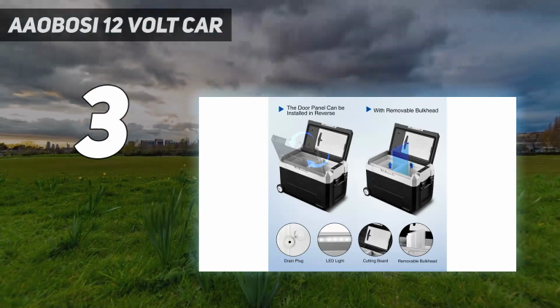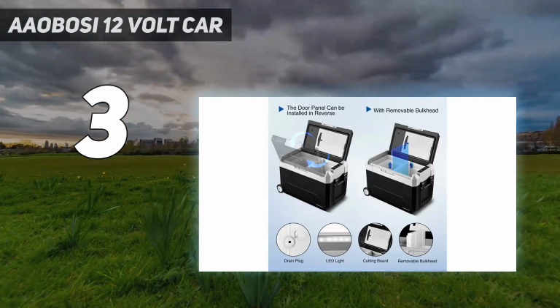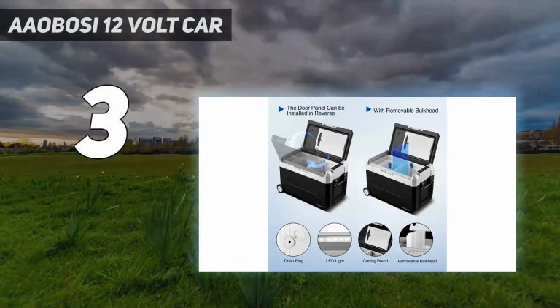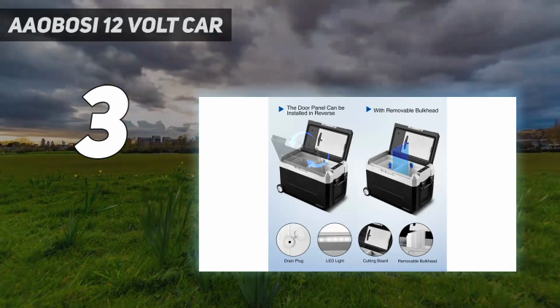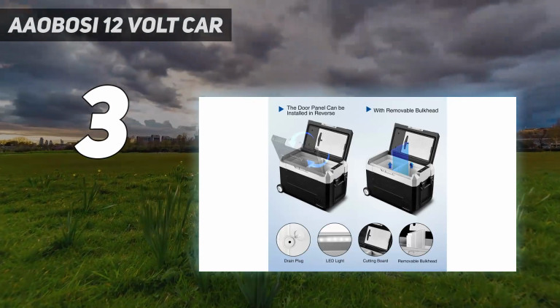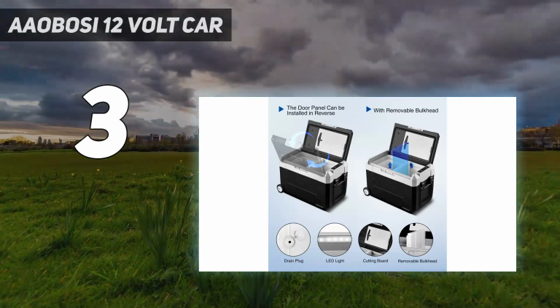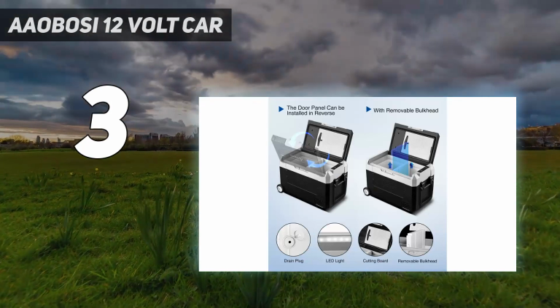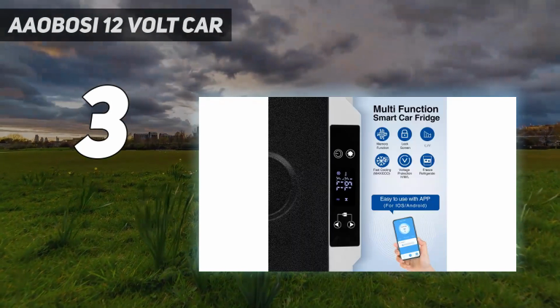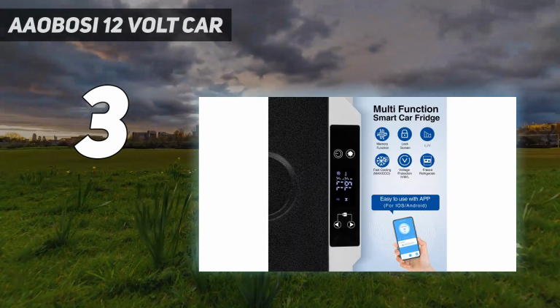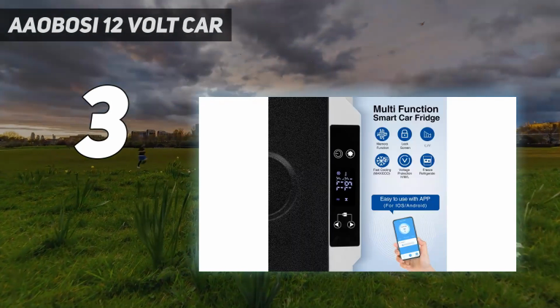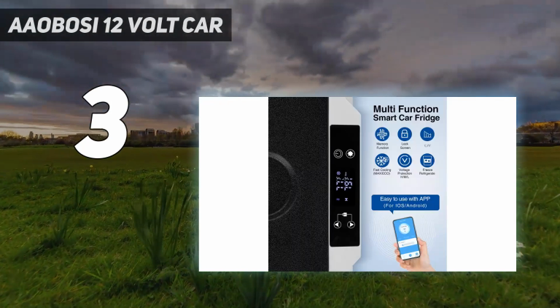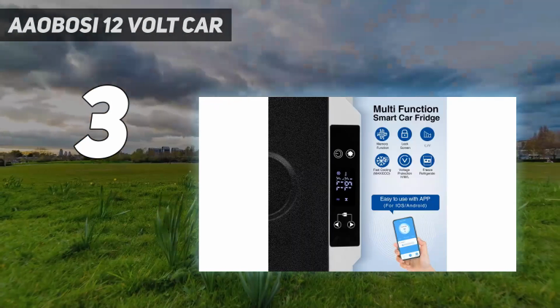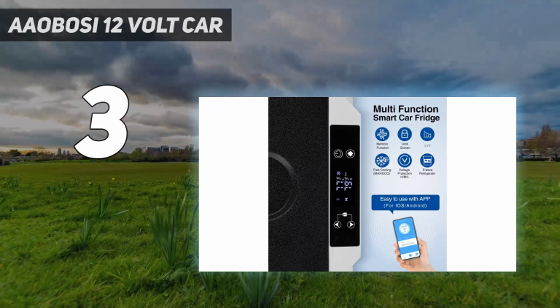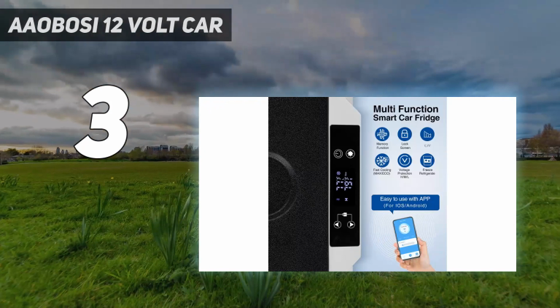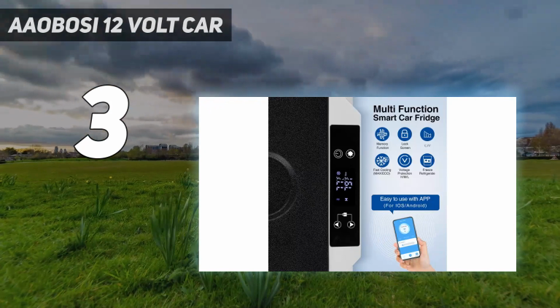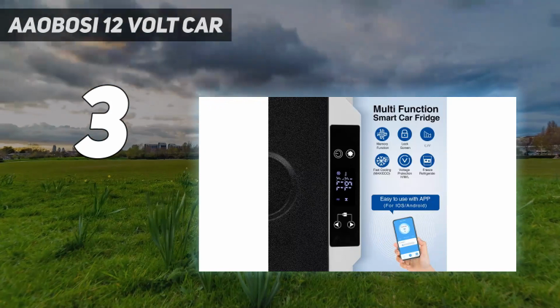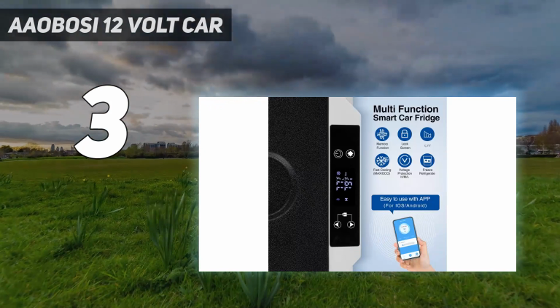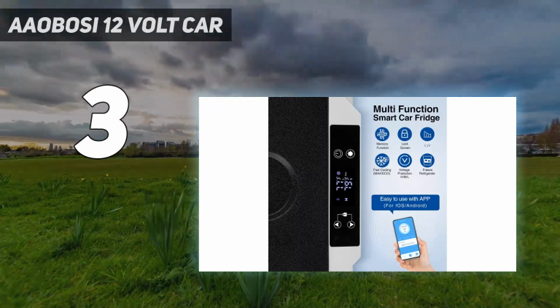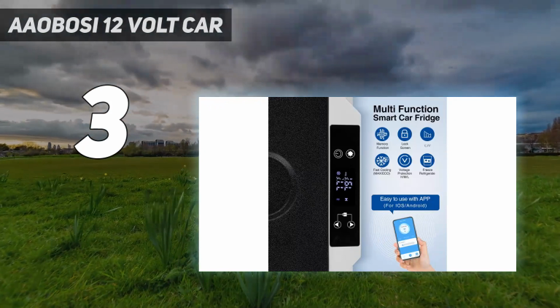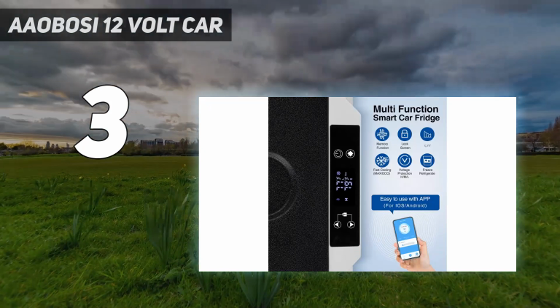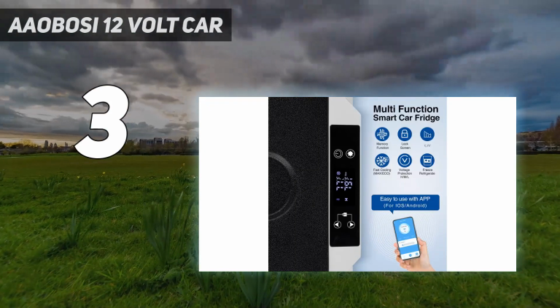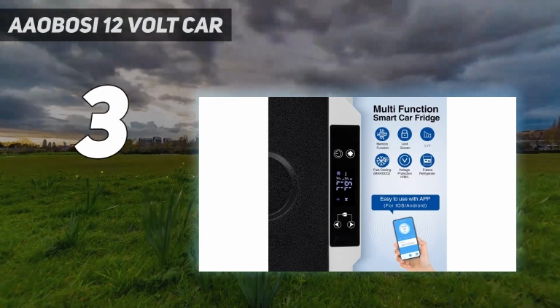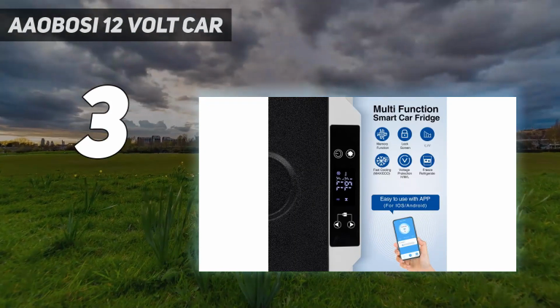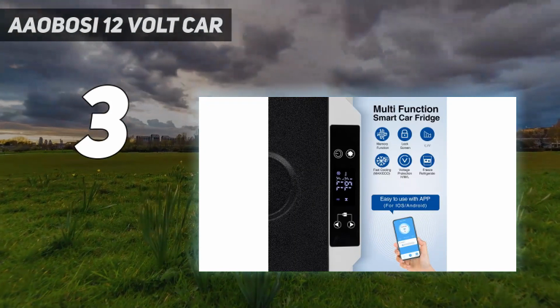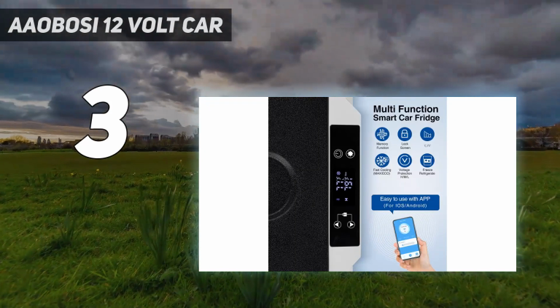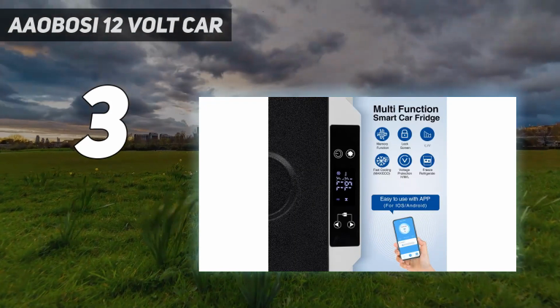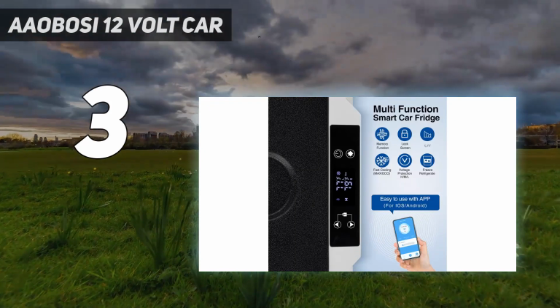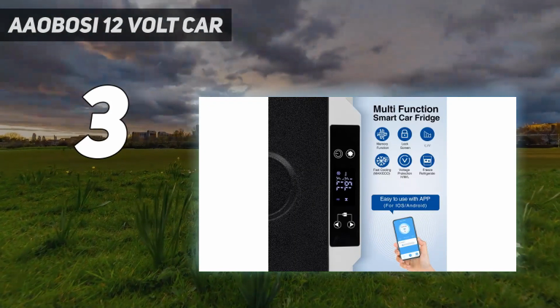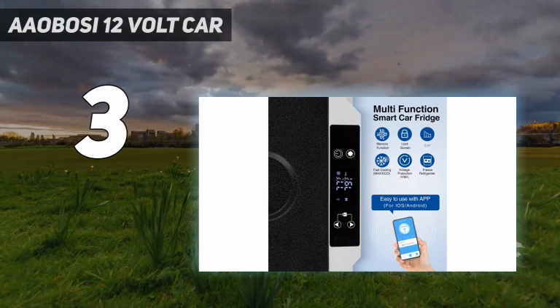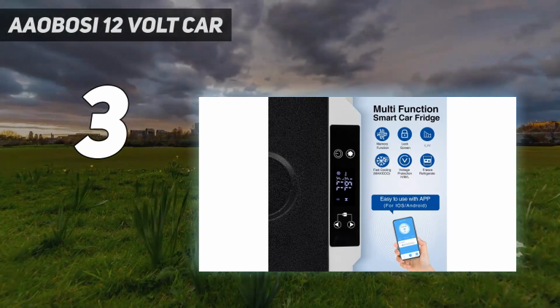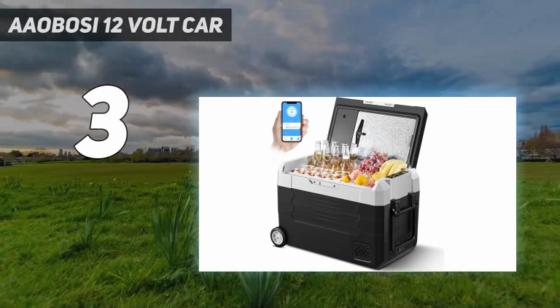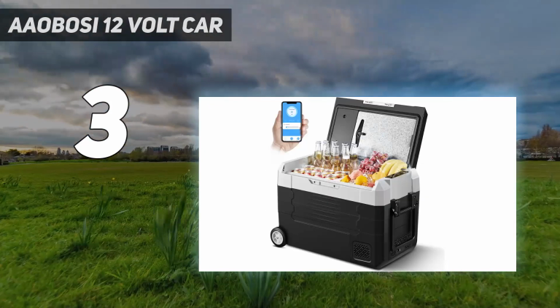Overall, this refrigerator offers value for money and is a great option for keeping your food and drinks cool on the go.